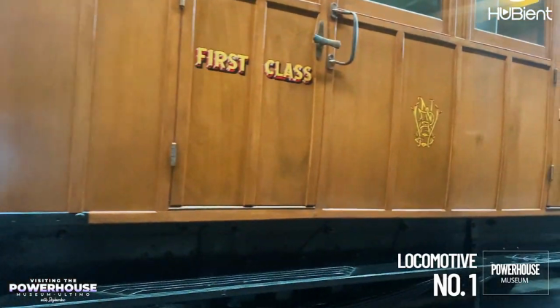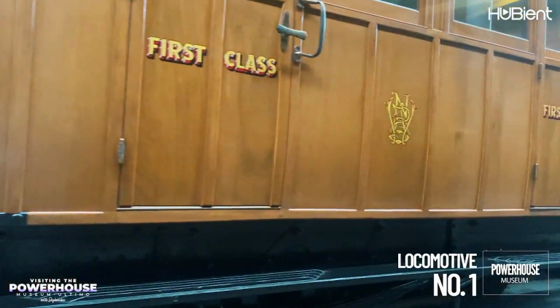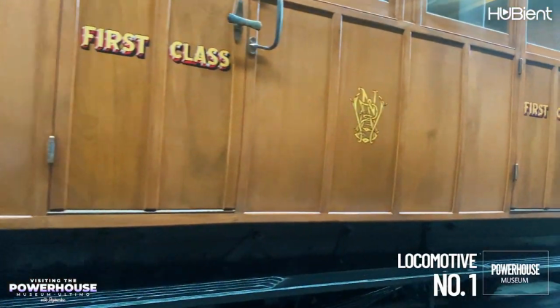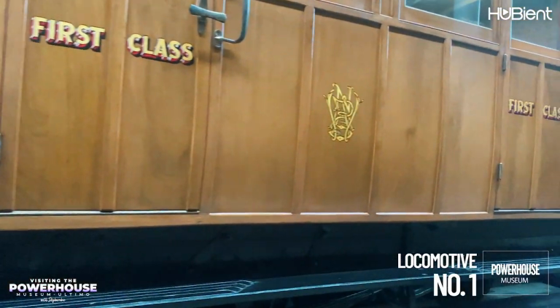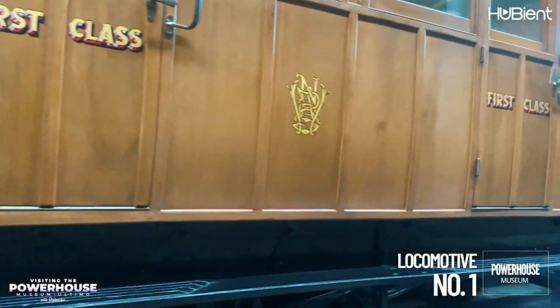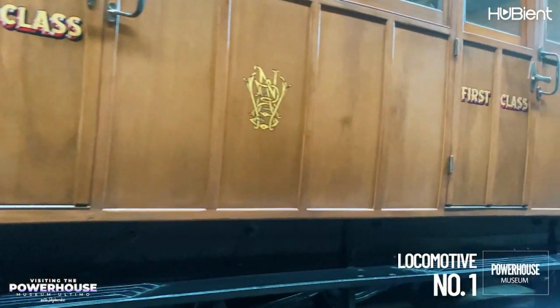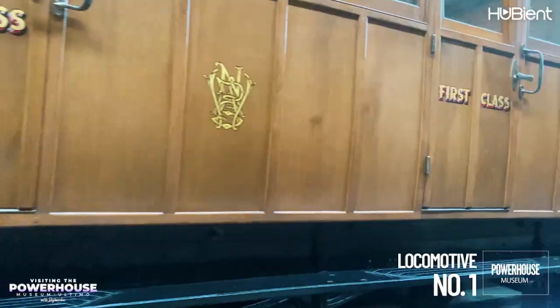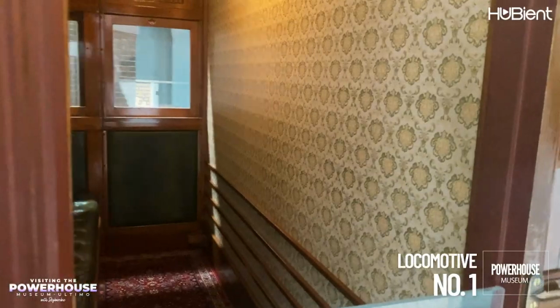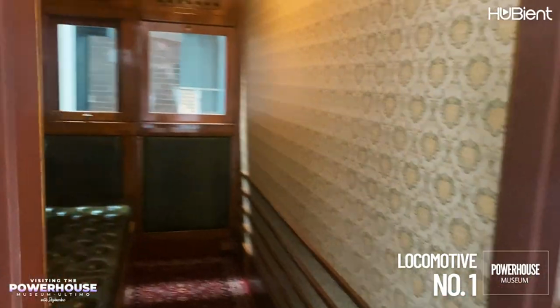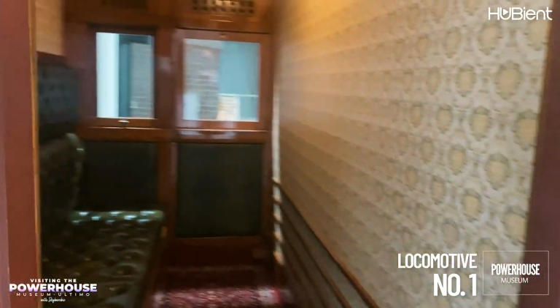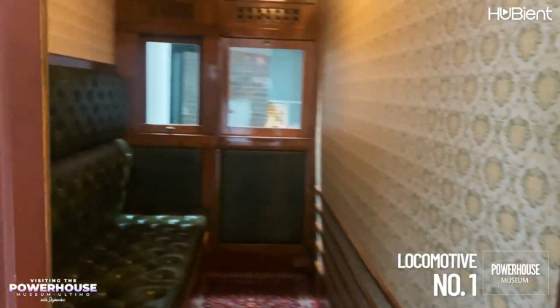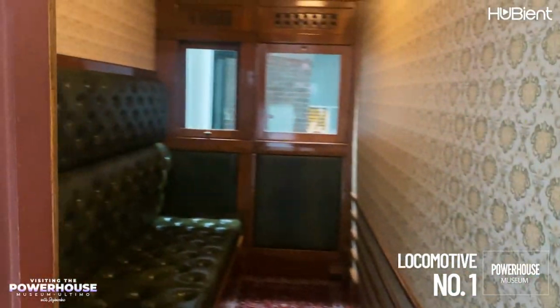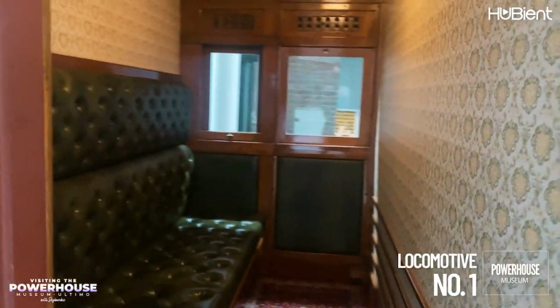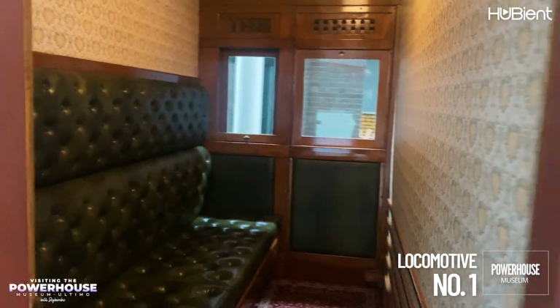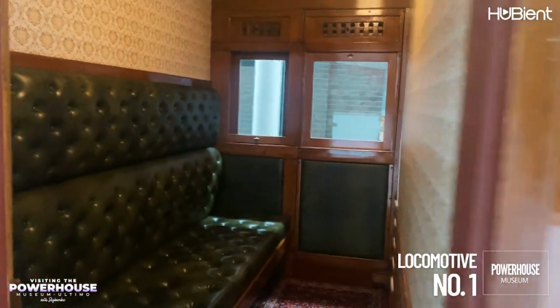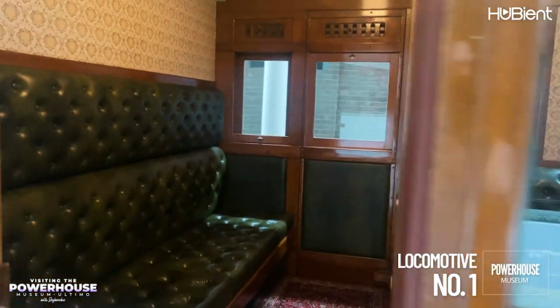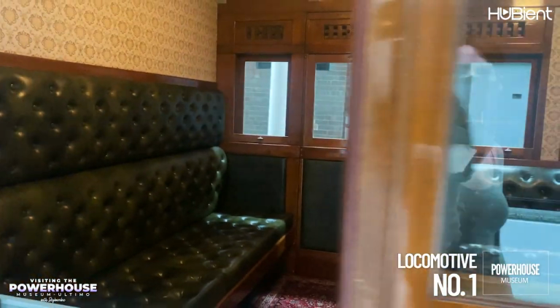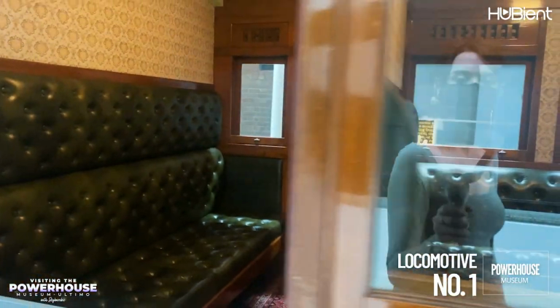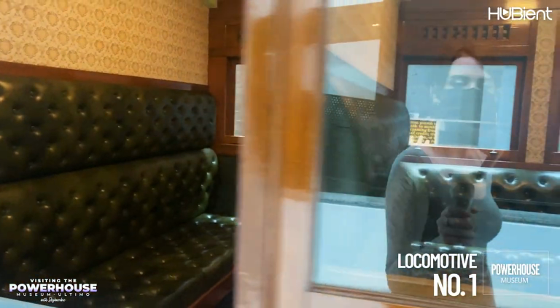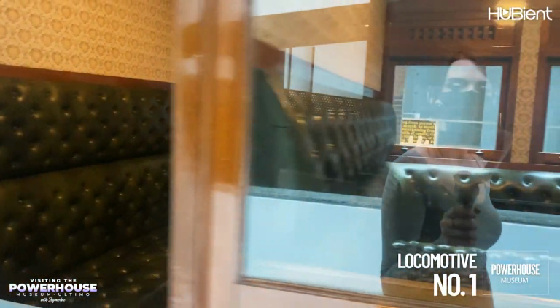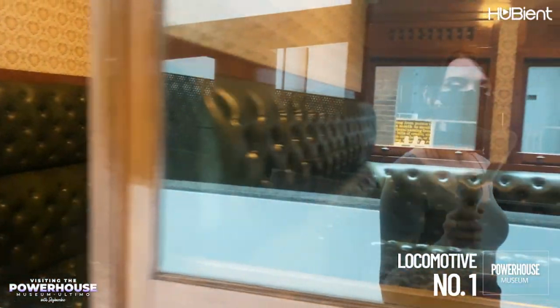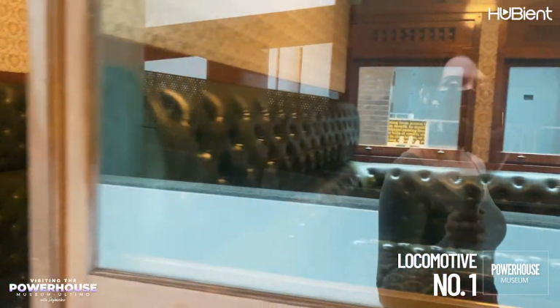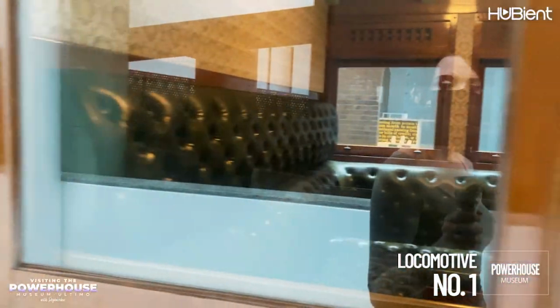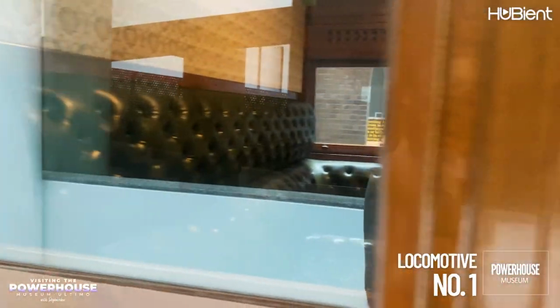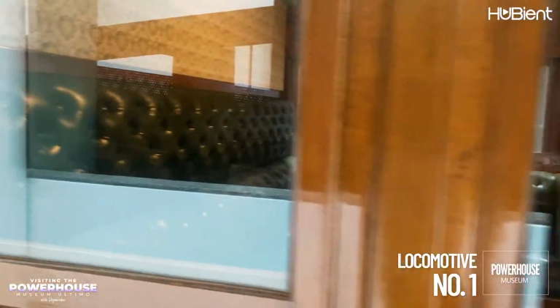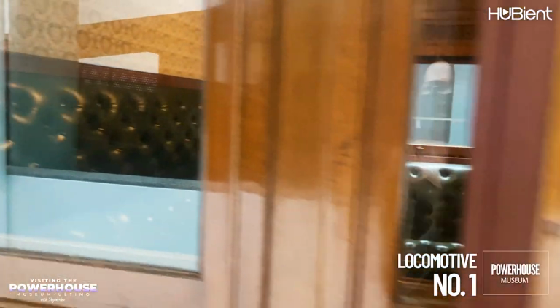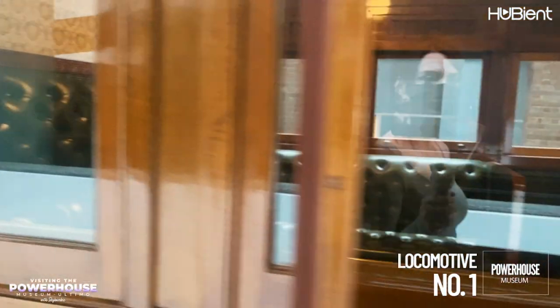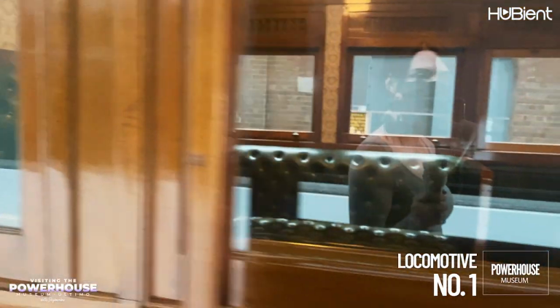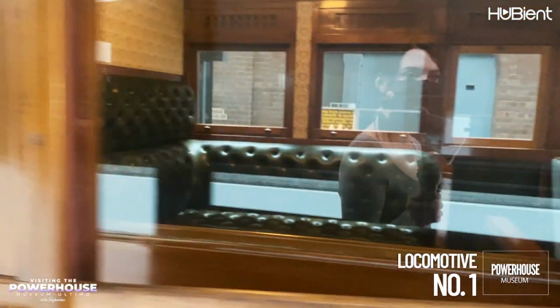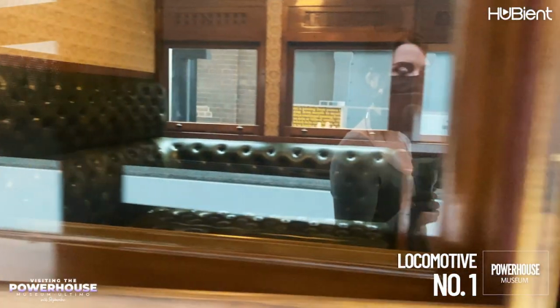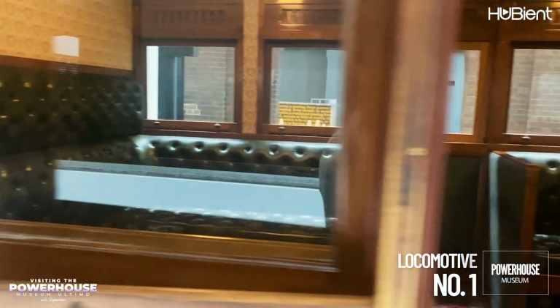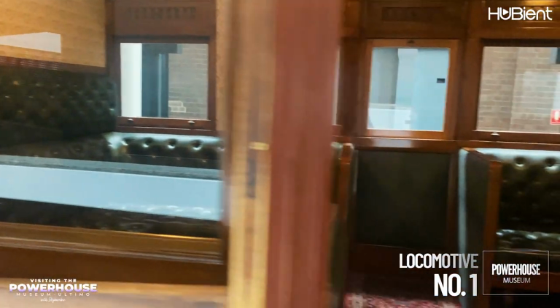The Locomotive Number One exhibition brings life to the age of steam travel, which began in 1855 when this very locomotive hauled New South Wales' first train.